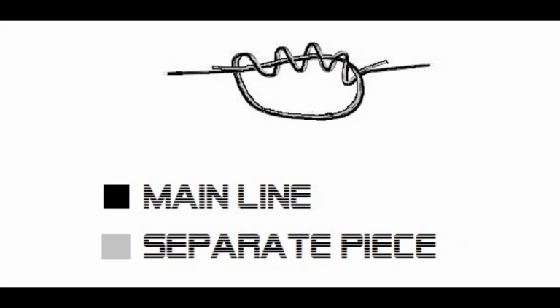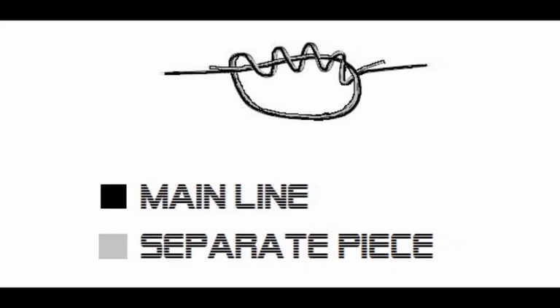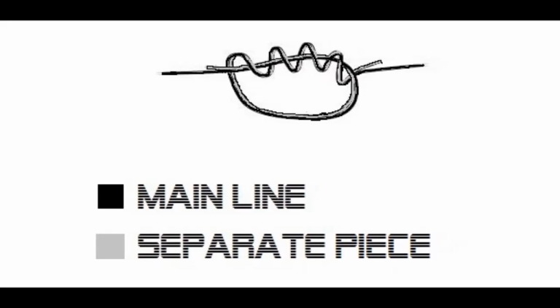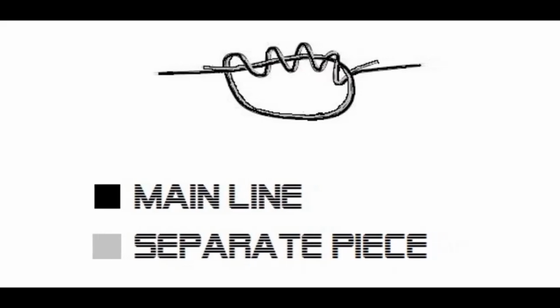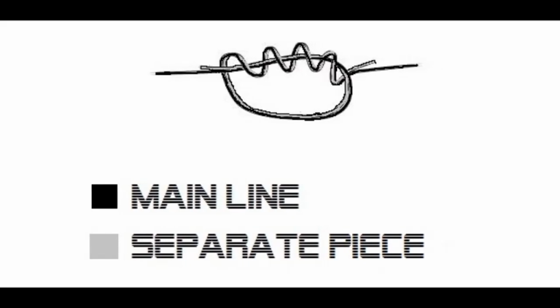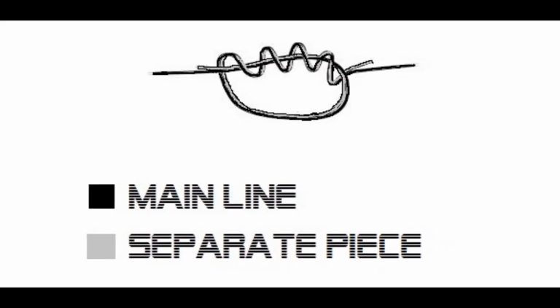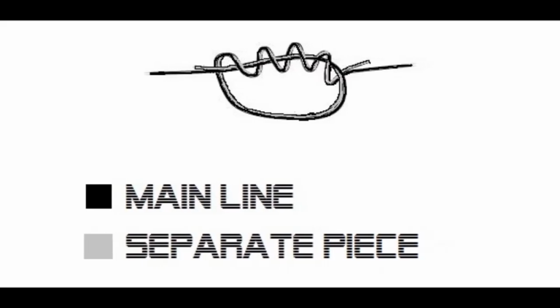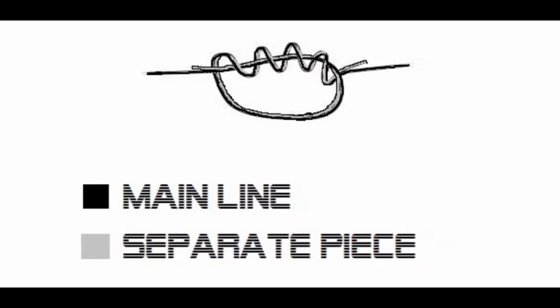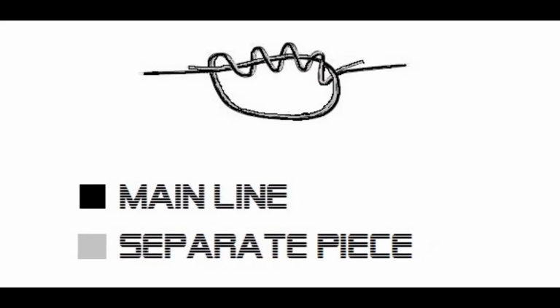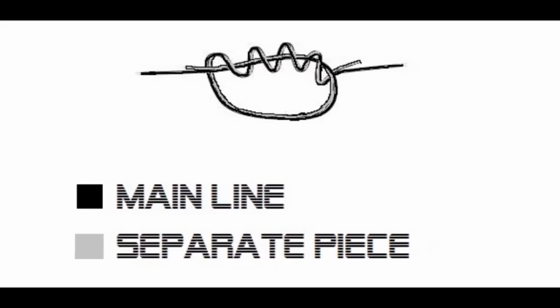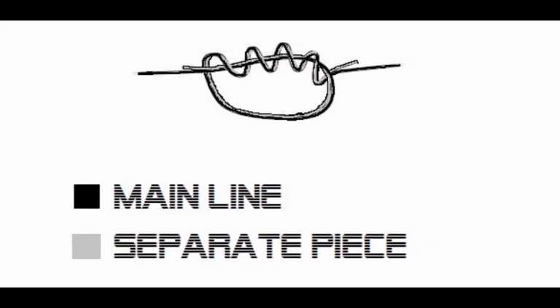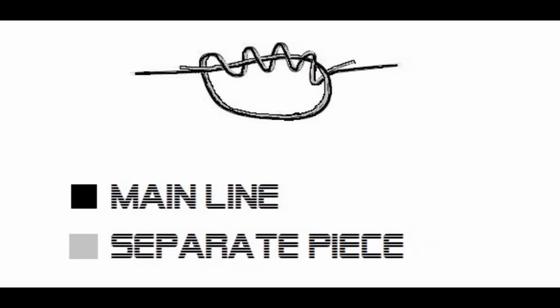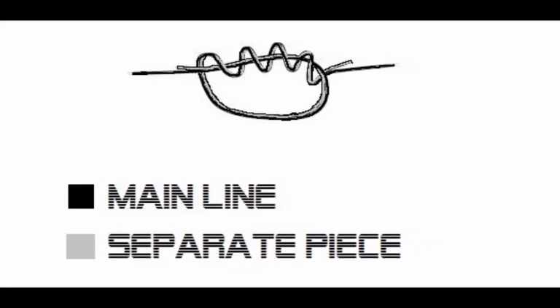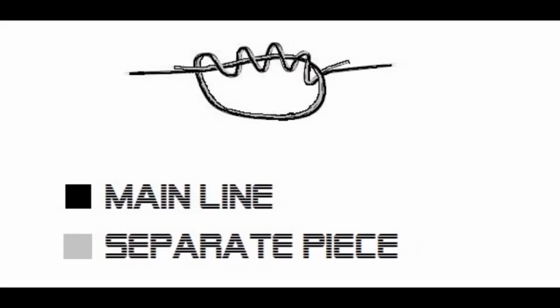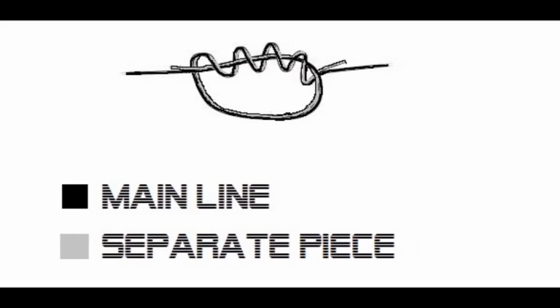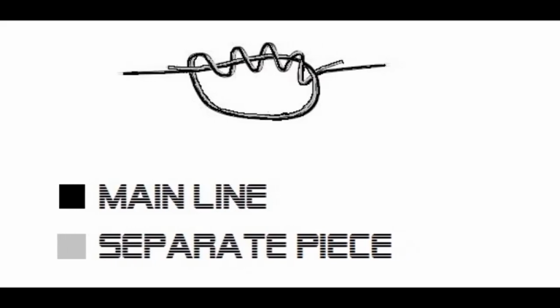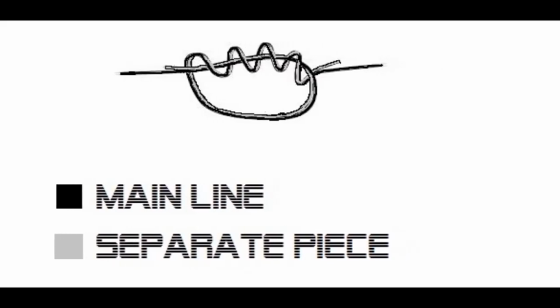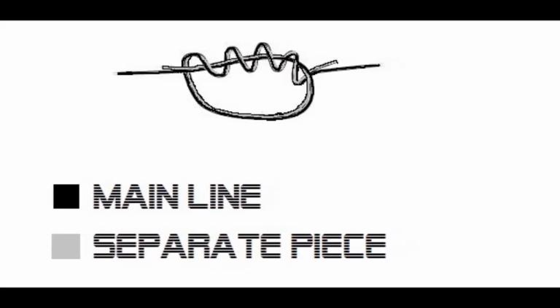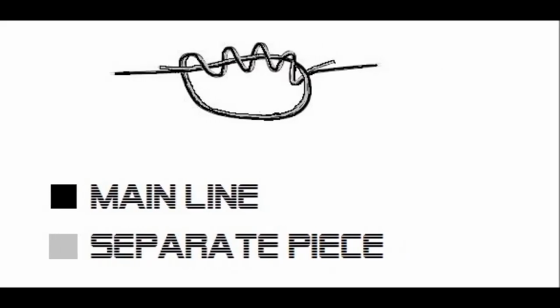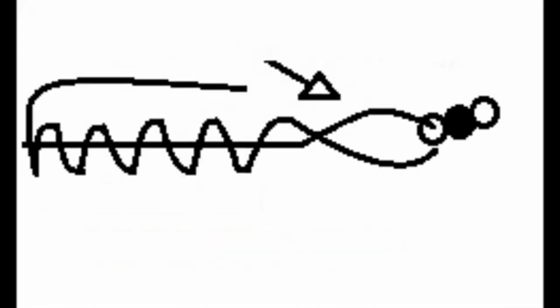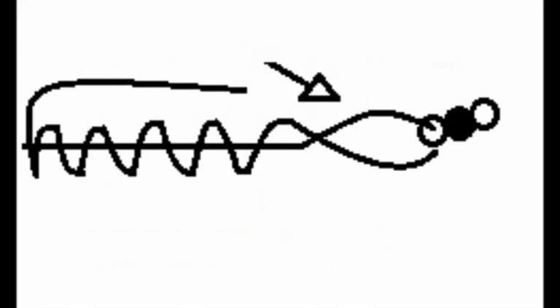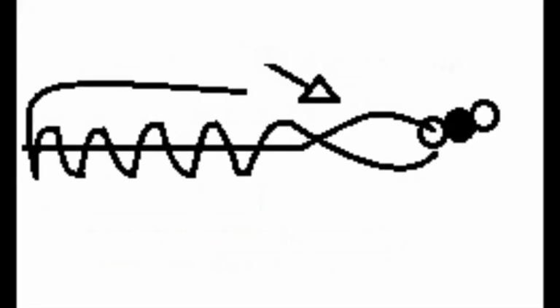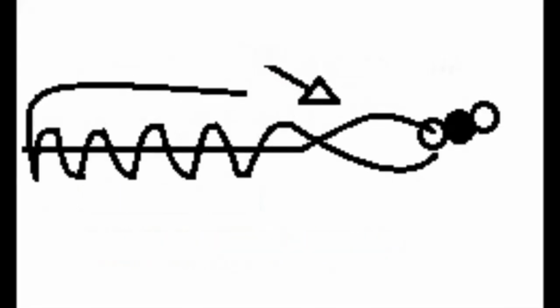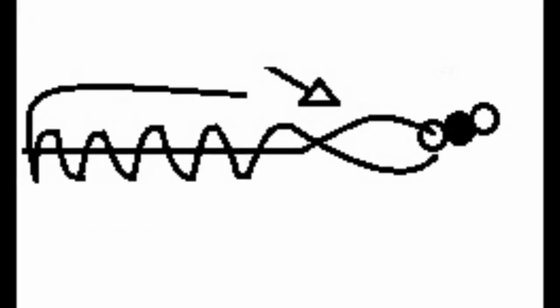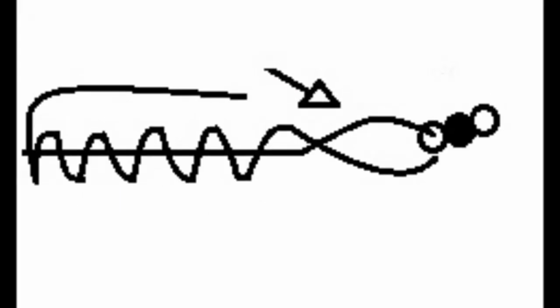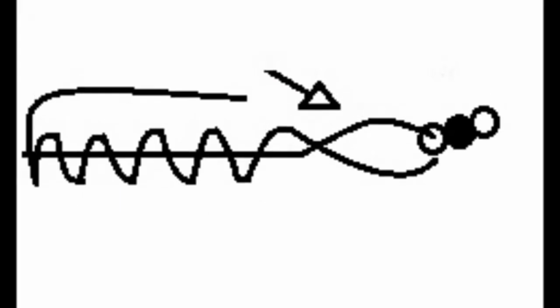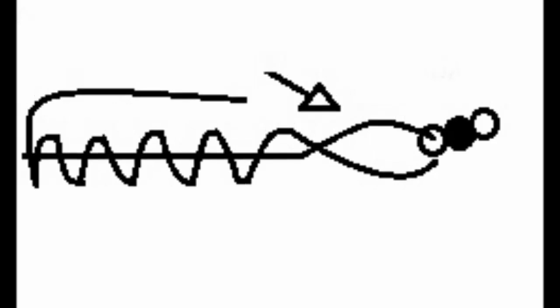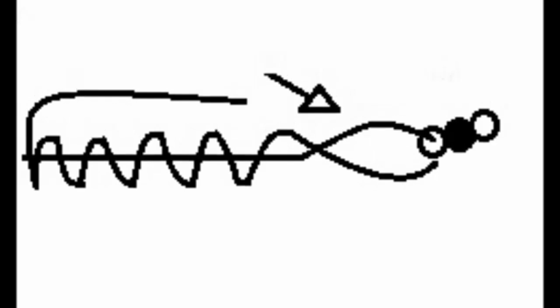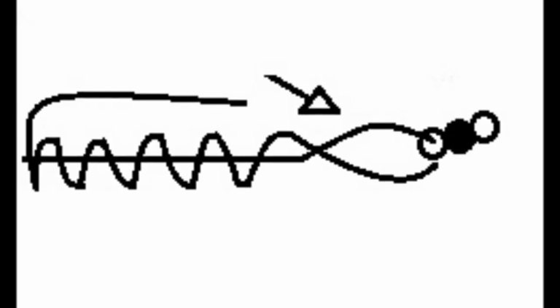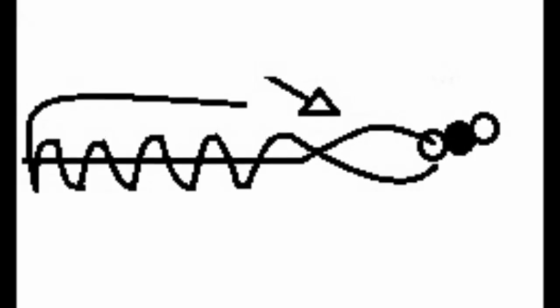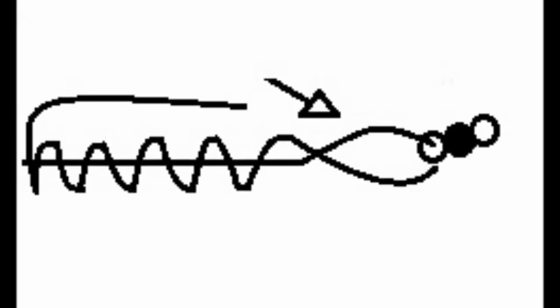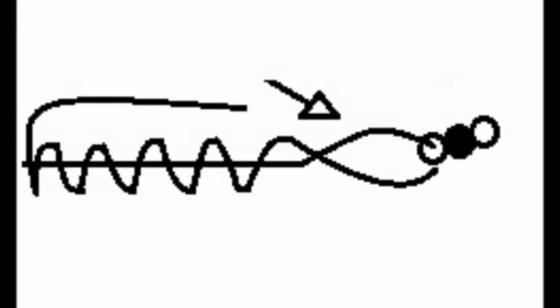Here are two knot diagrams - one with a 3-turn water knot and the other a 6-turn blood knot.